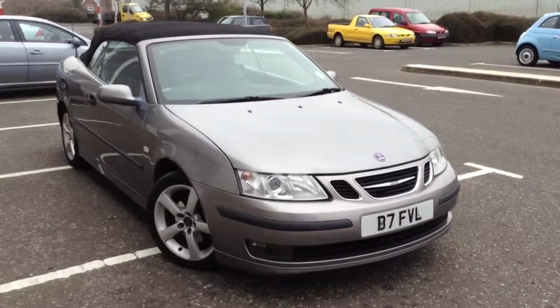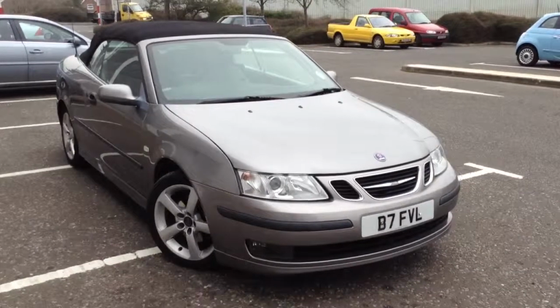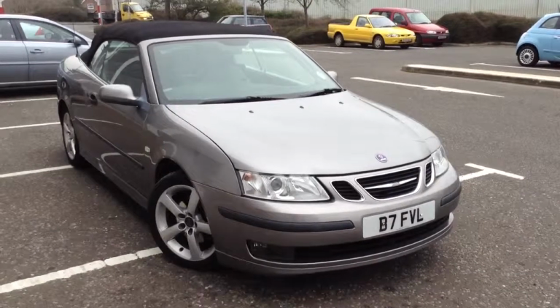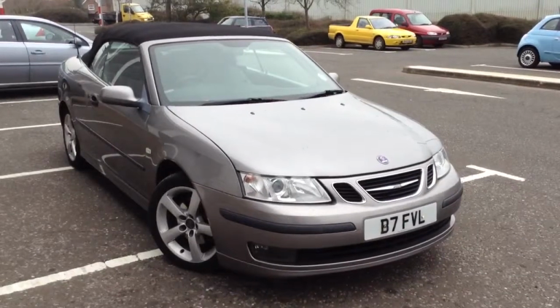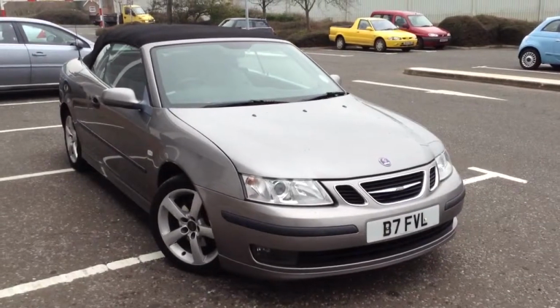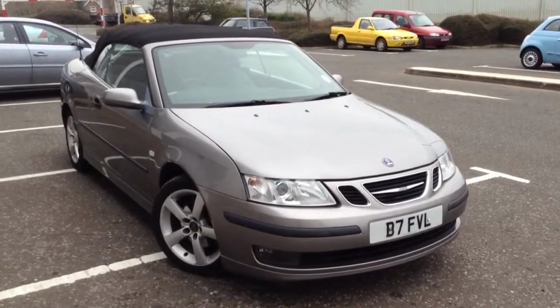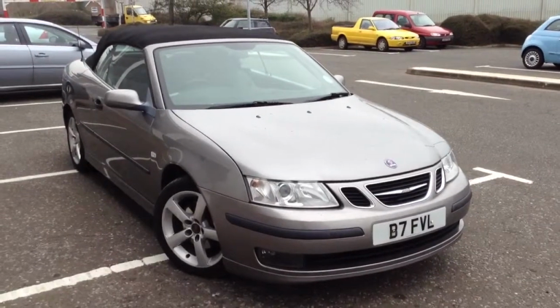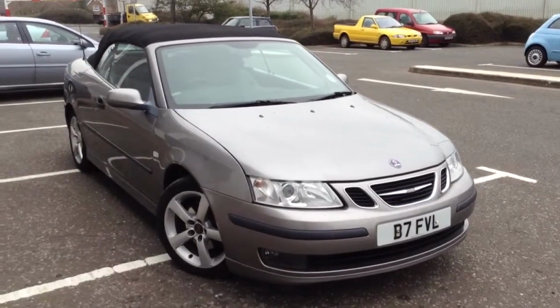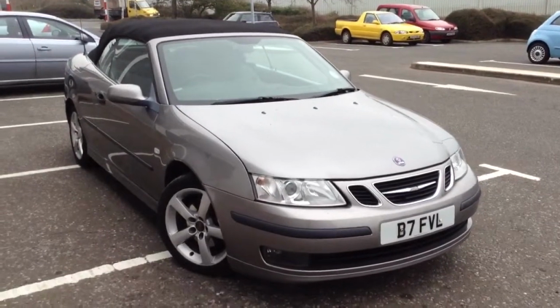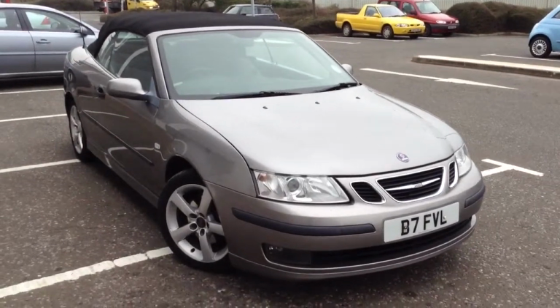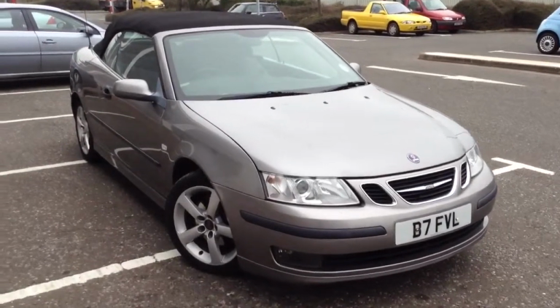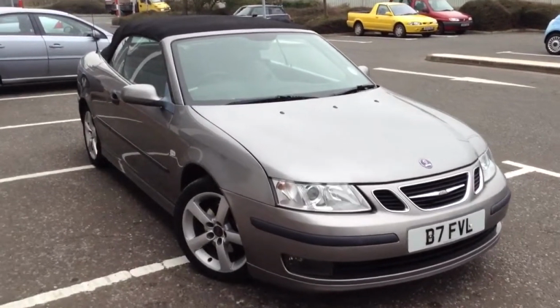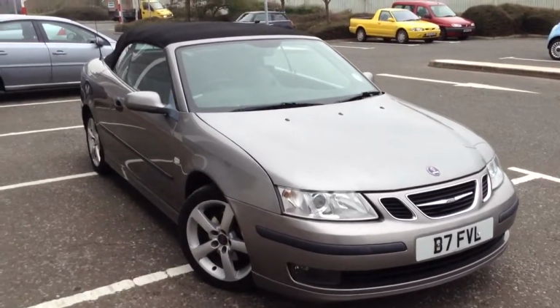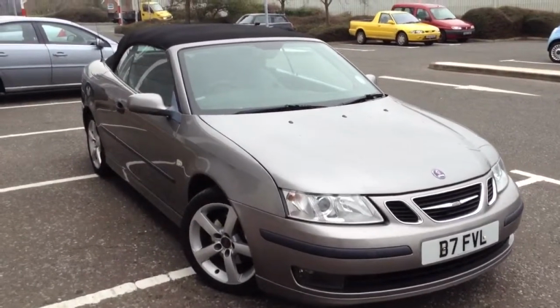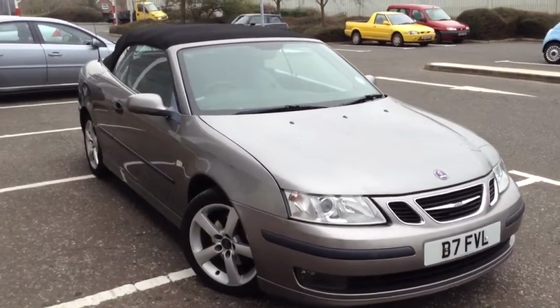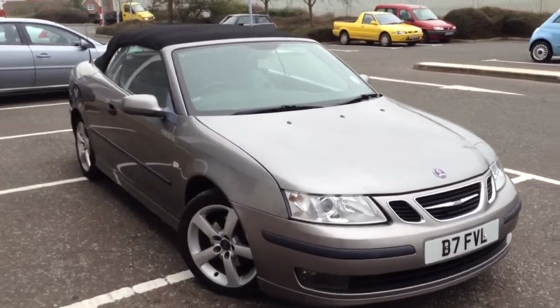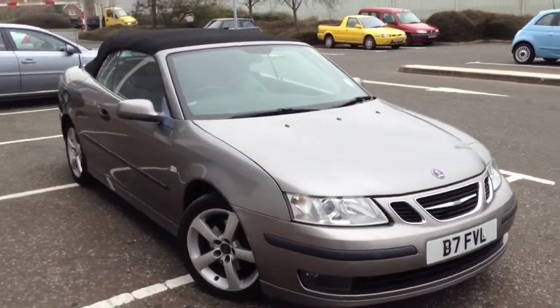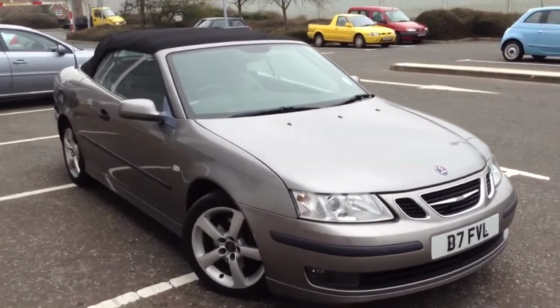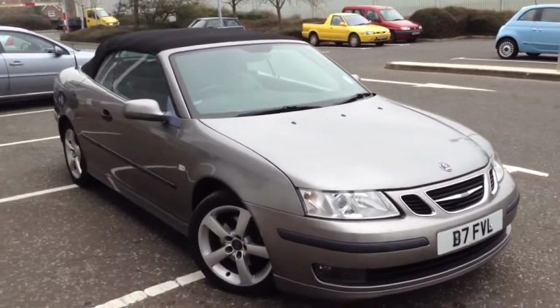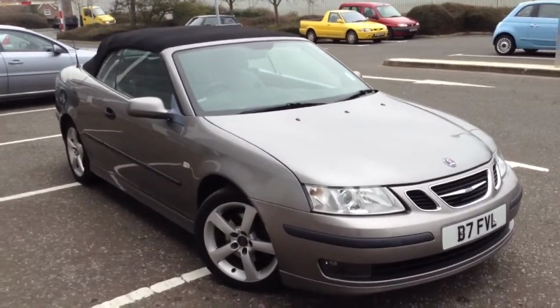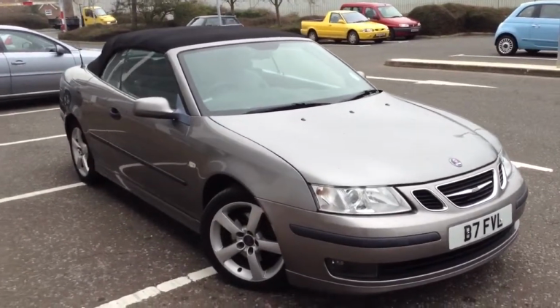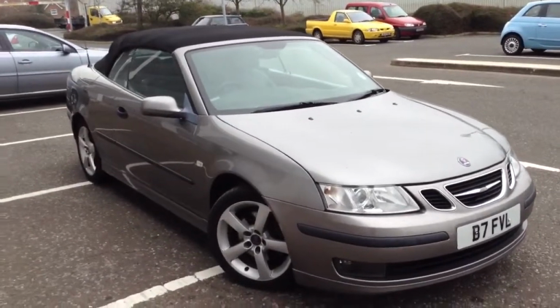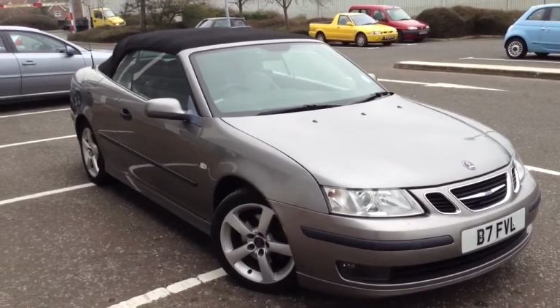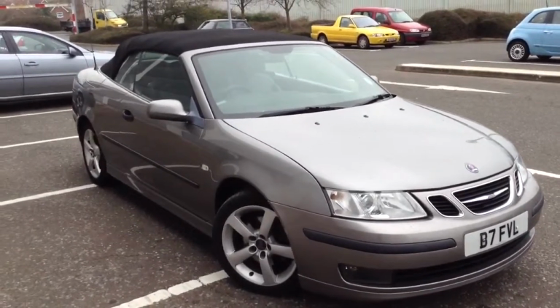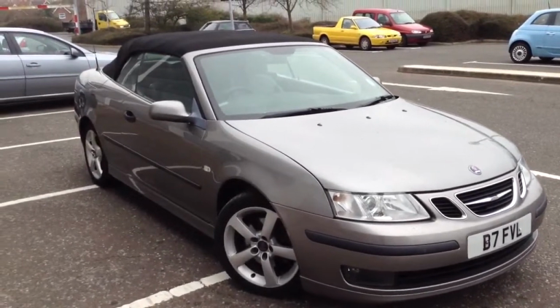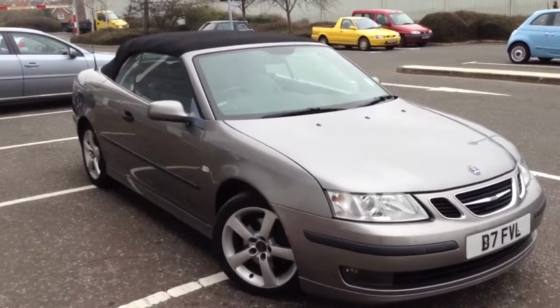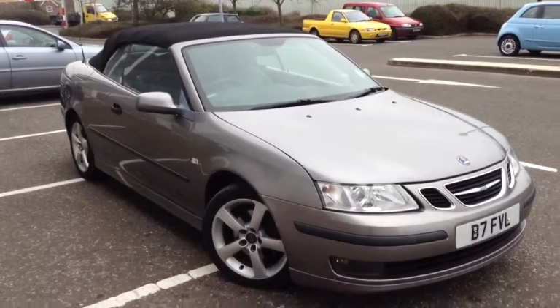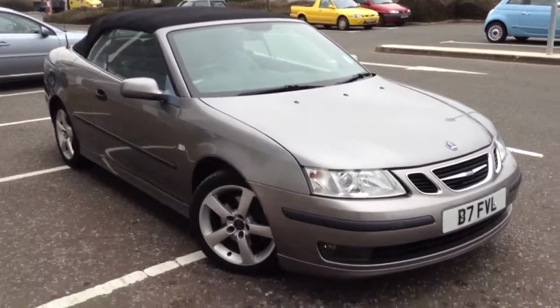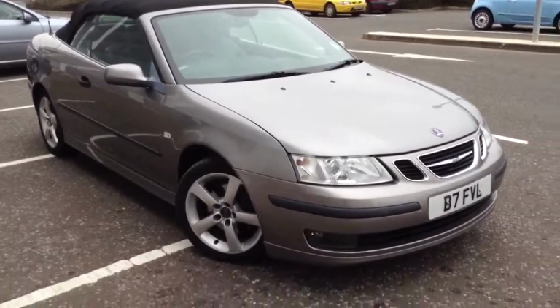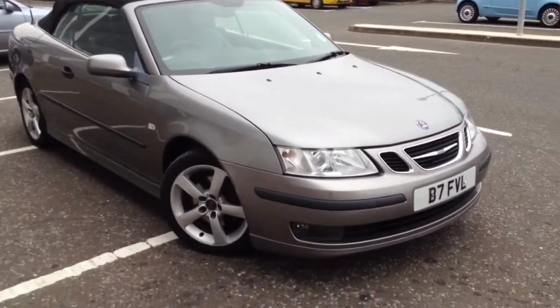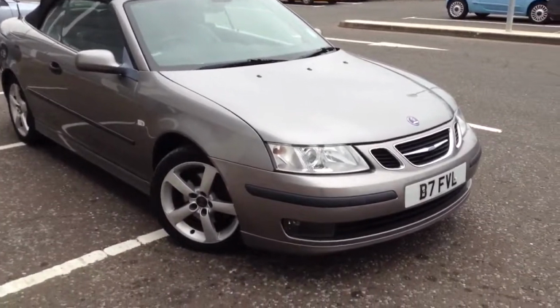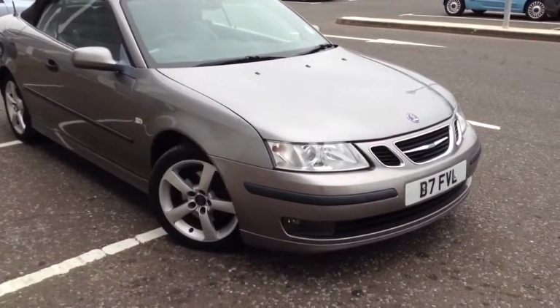Here we have a 2006 Saab 93 Vector Convertible in grey.